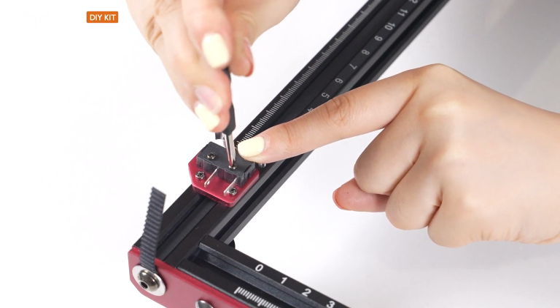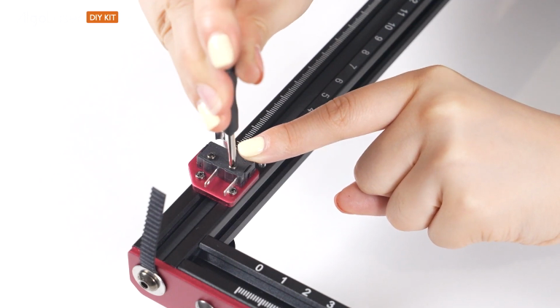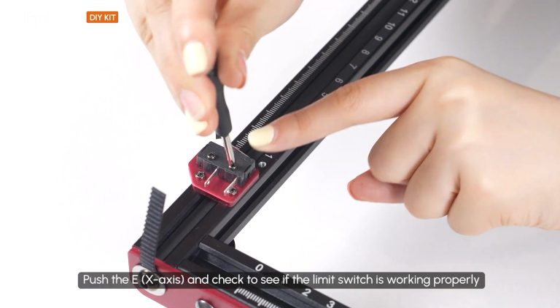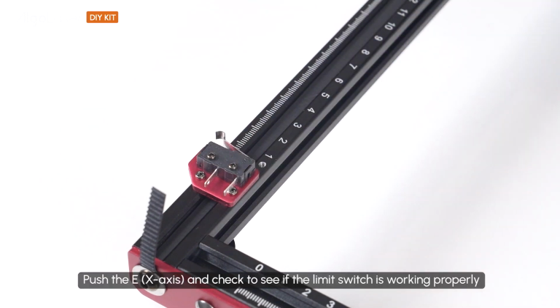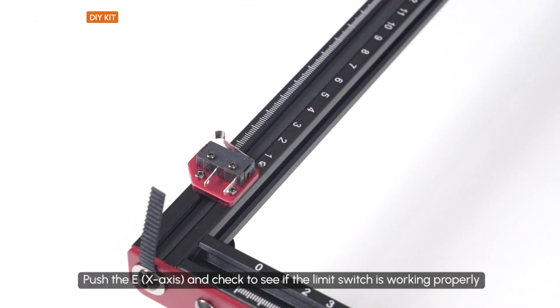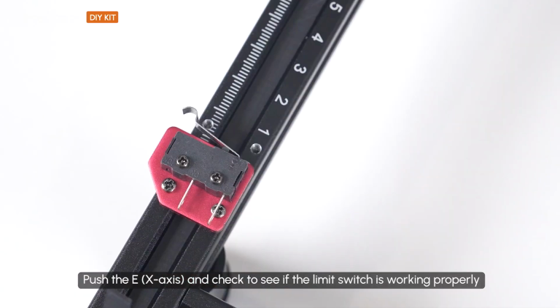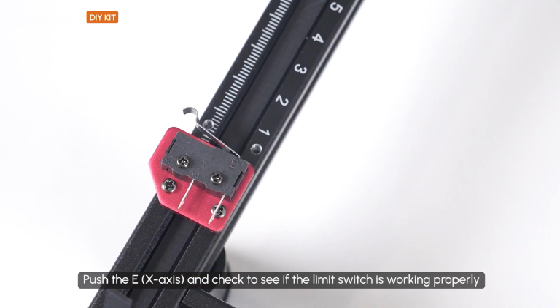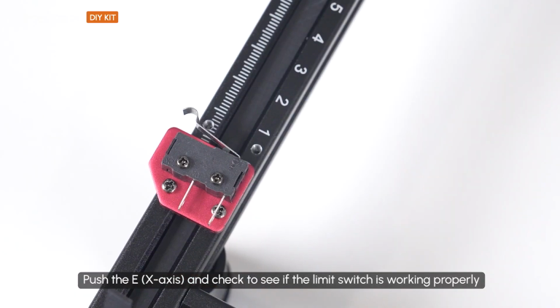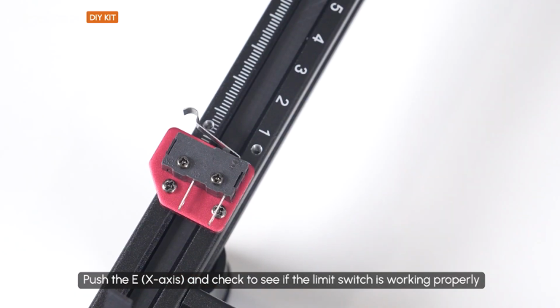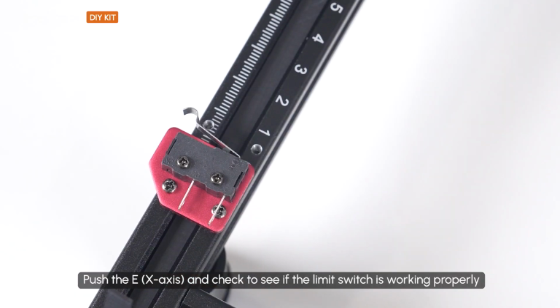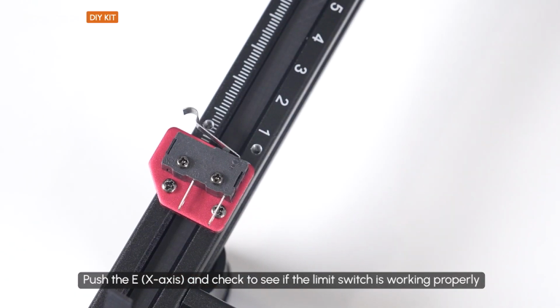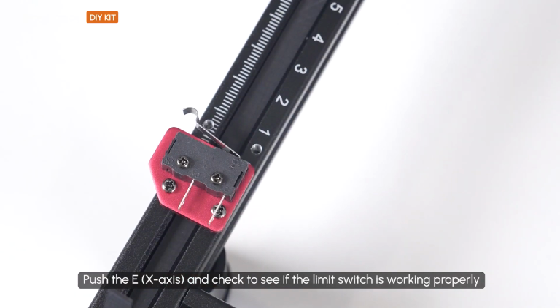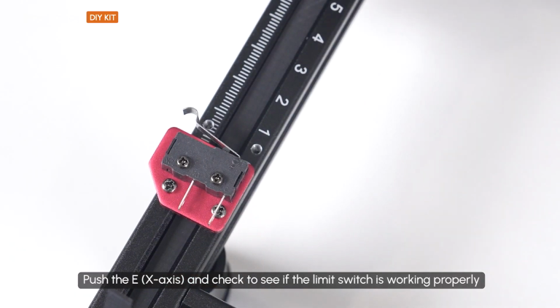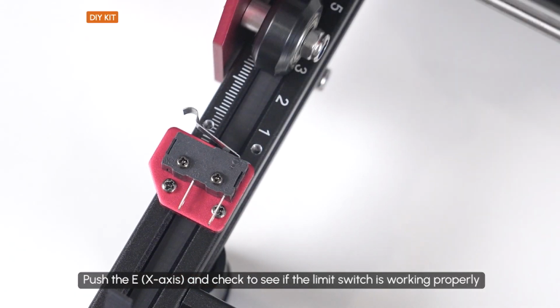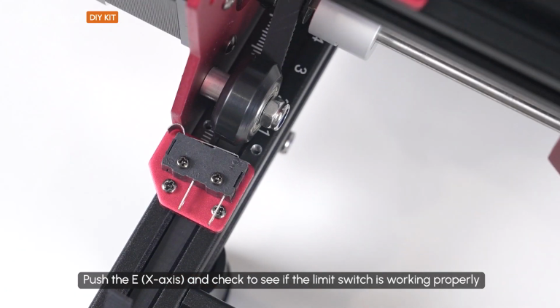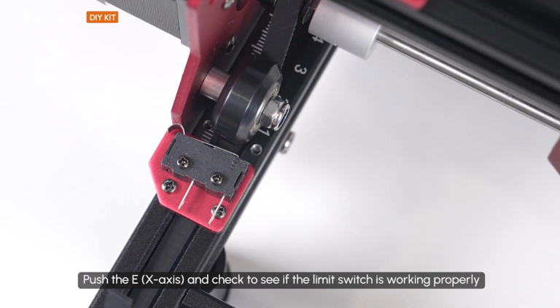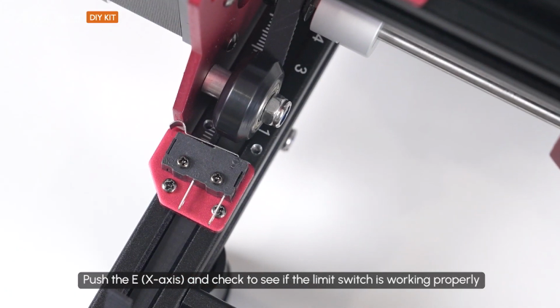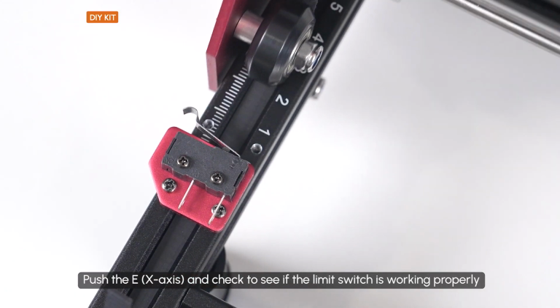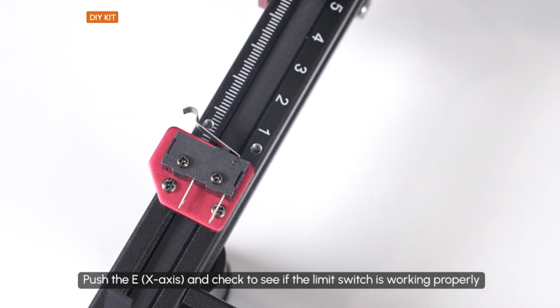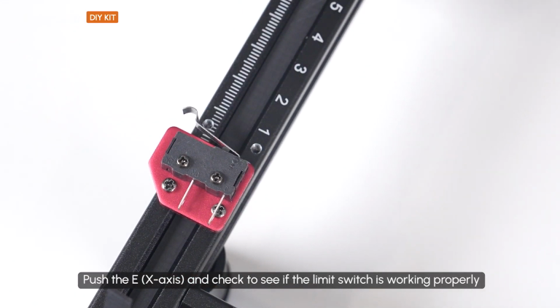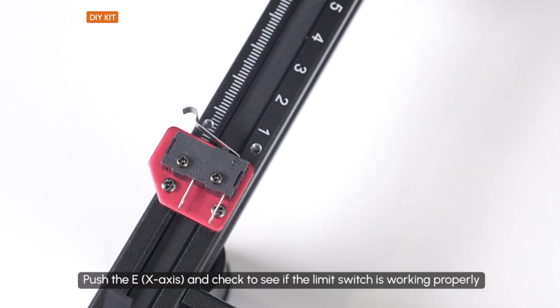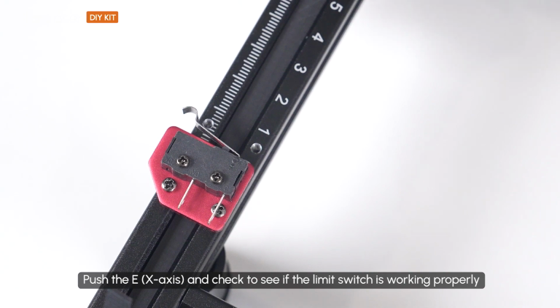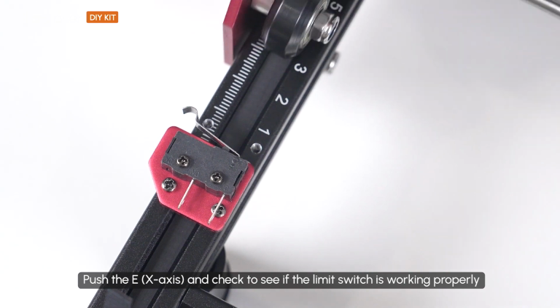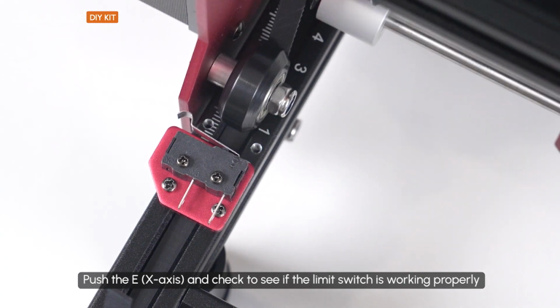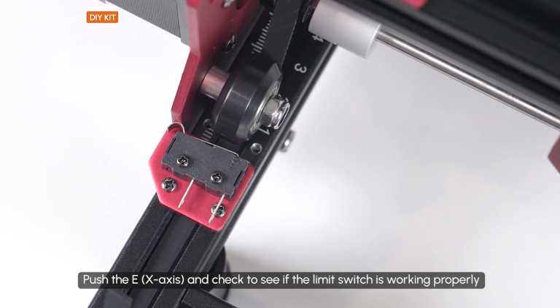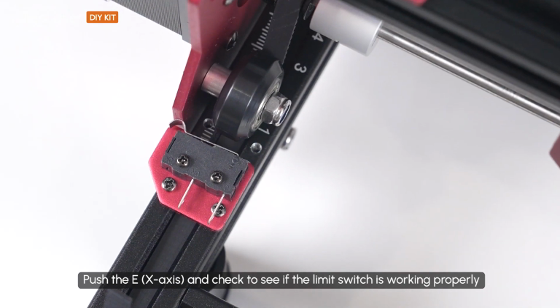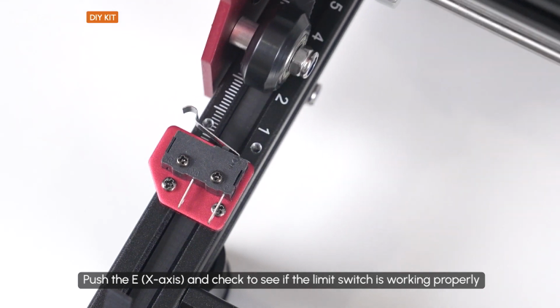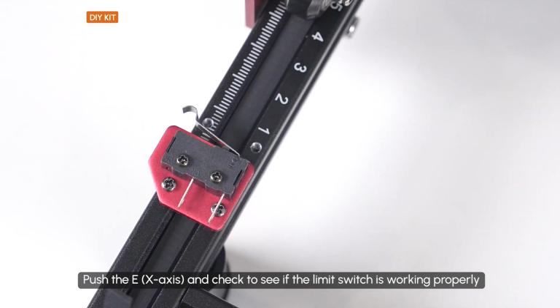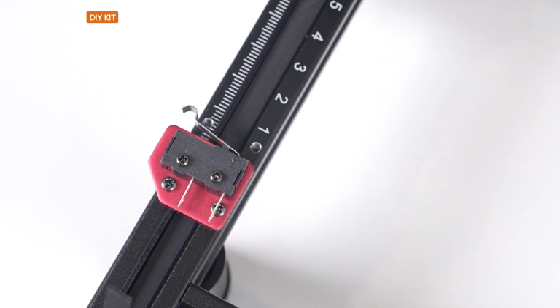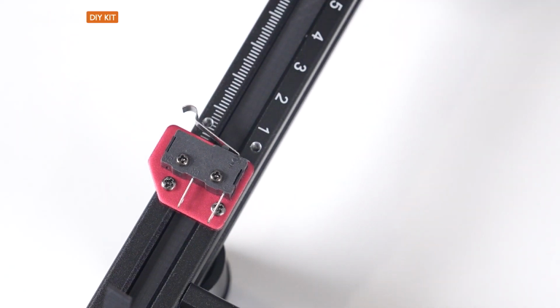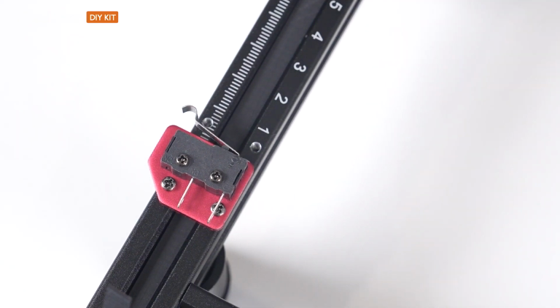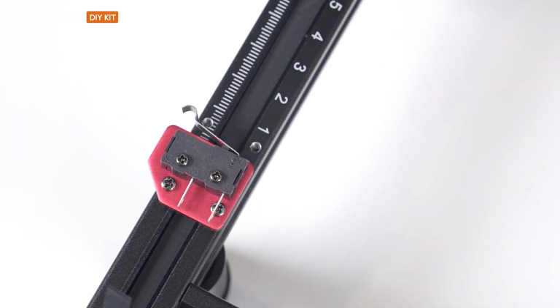Push the E and check to see if the limit switch is working properly.